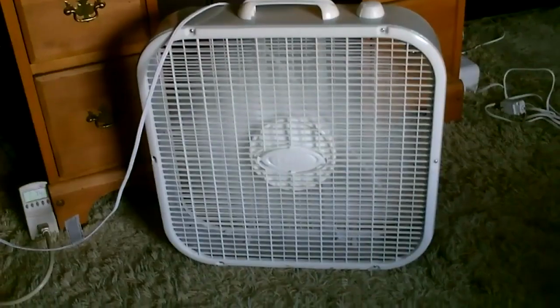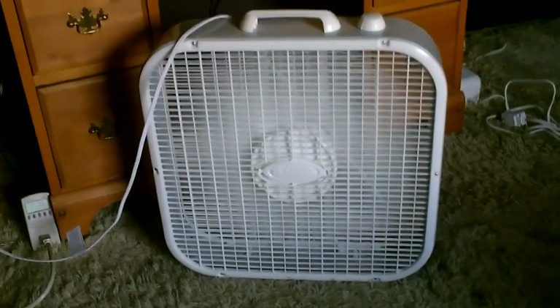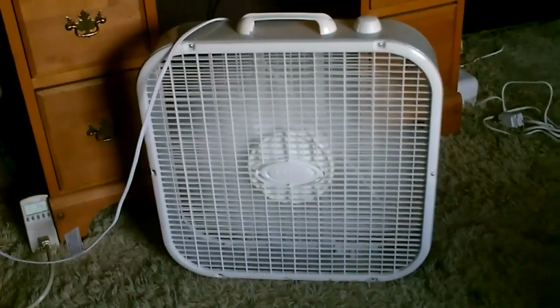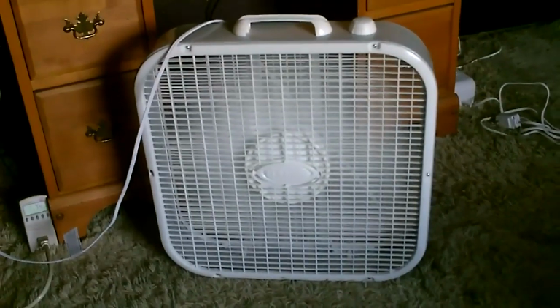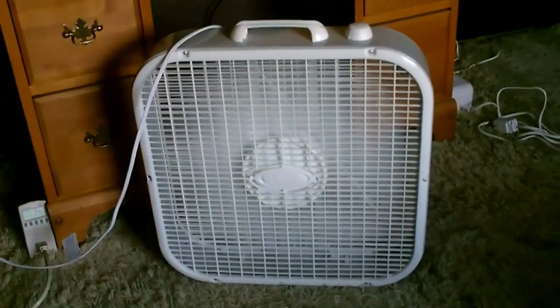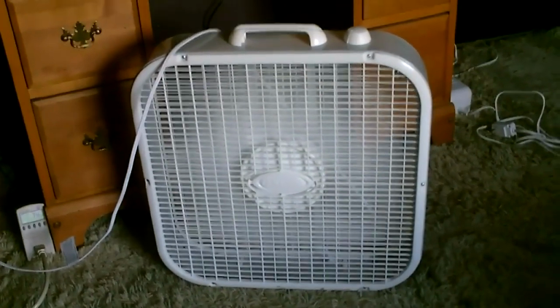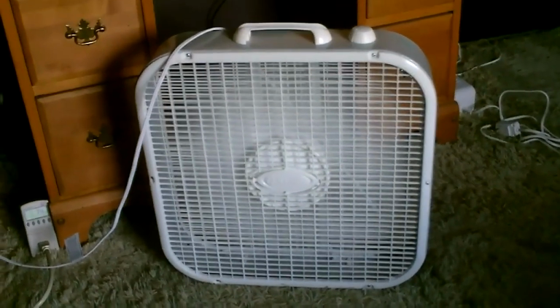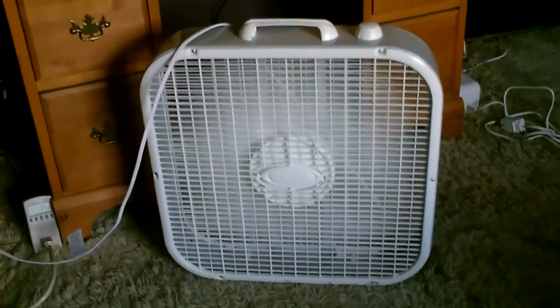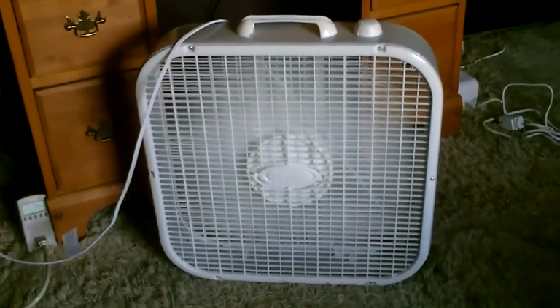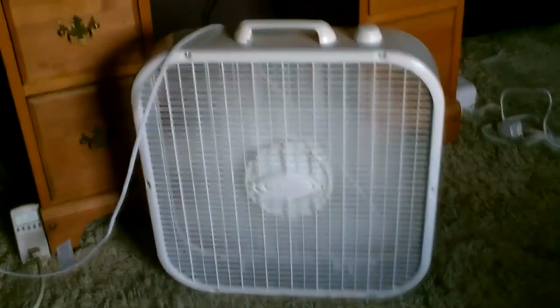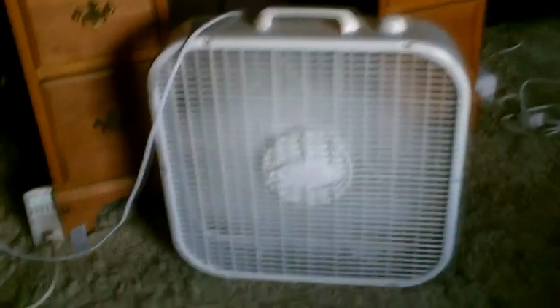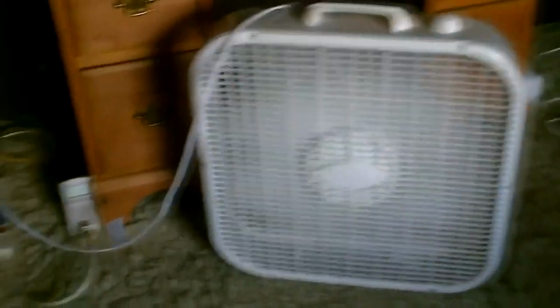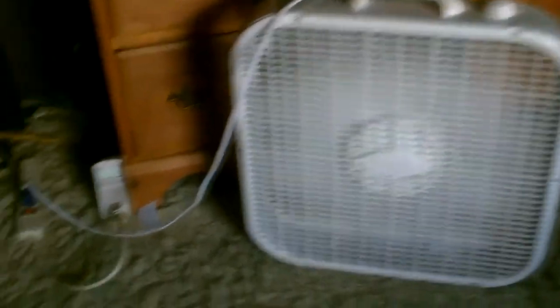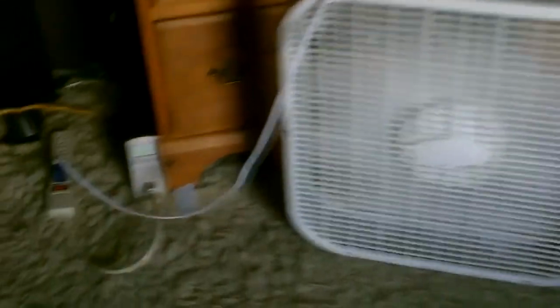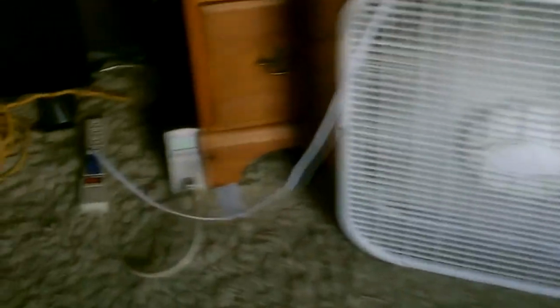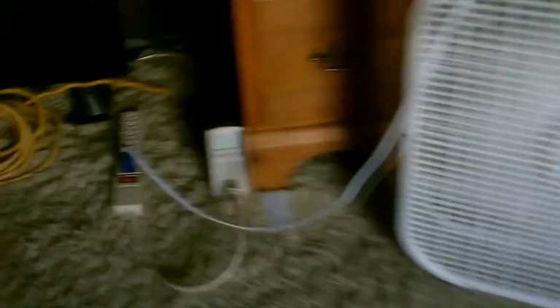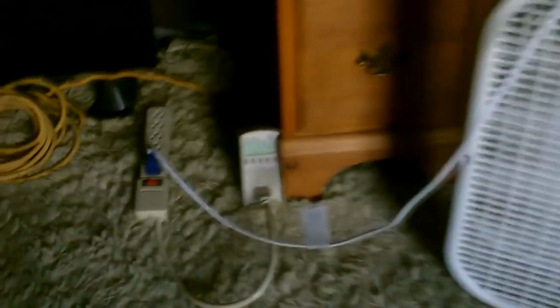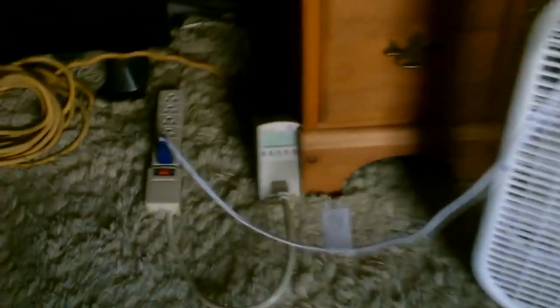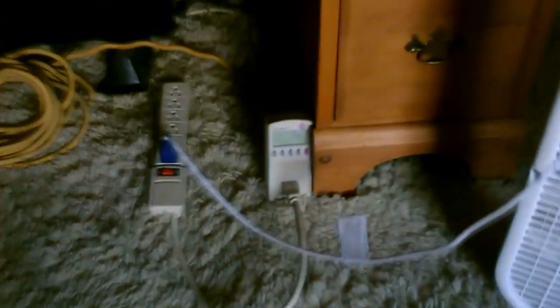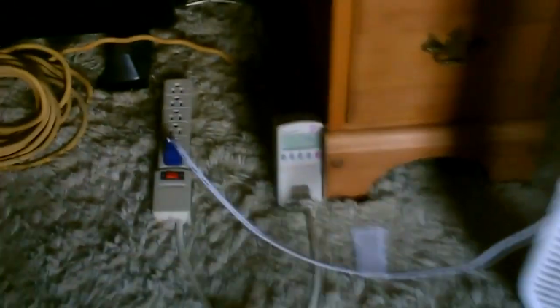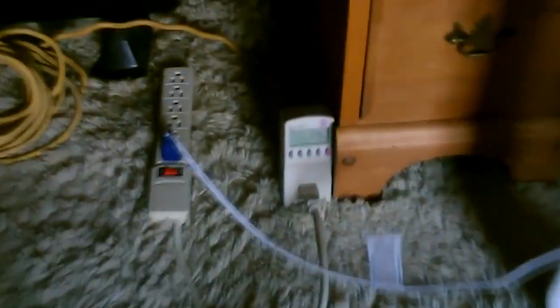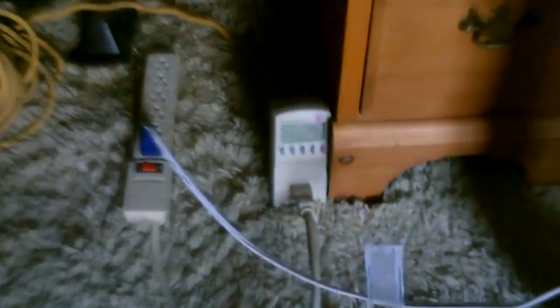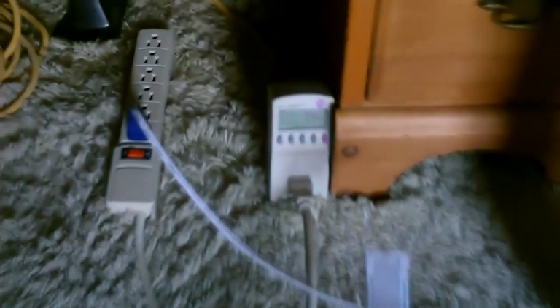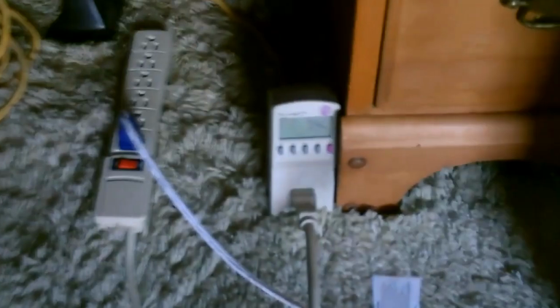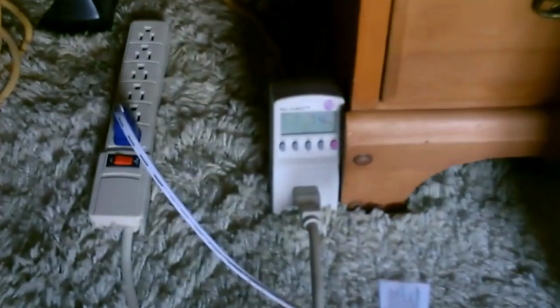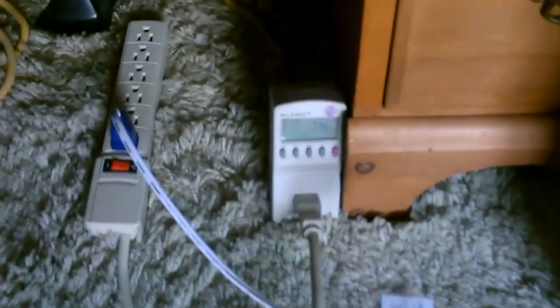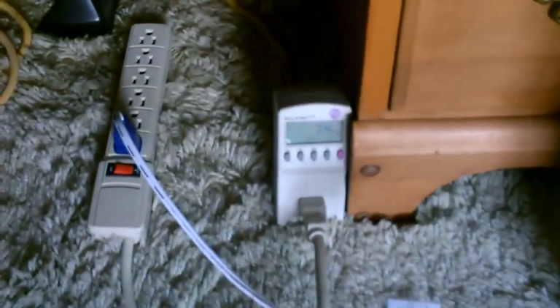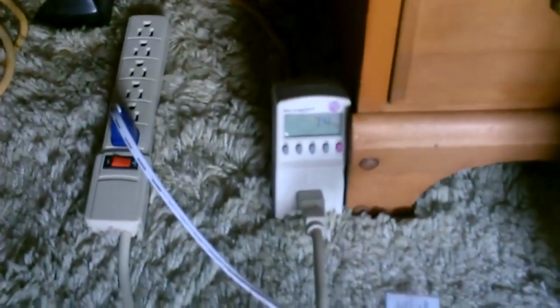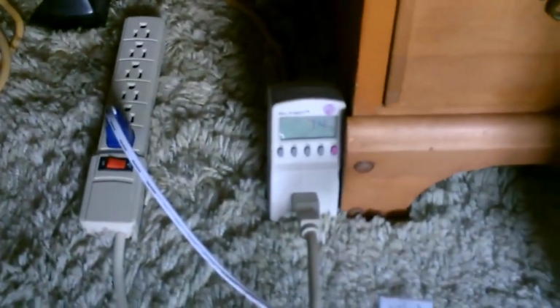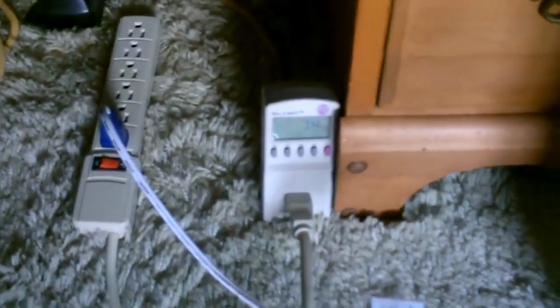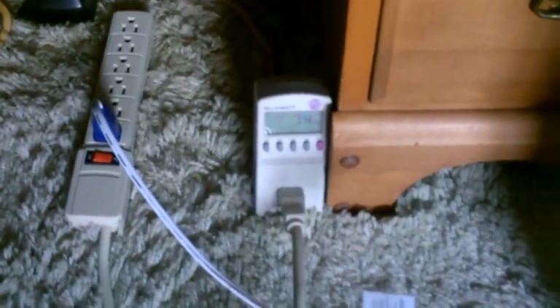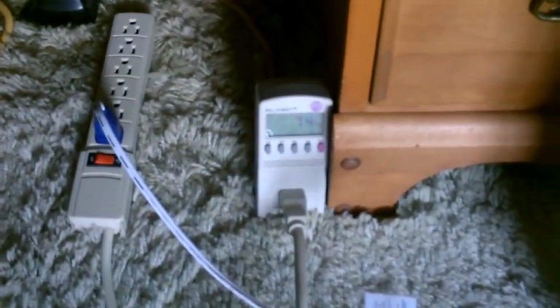Just wanted to give you a quick shot of the fan on high running on the solar system. Now it's showing about 74 watts.